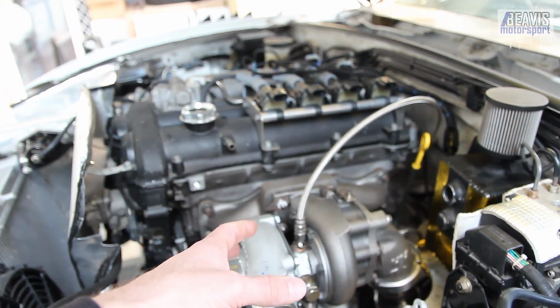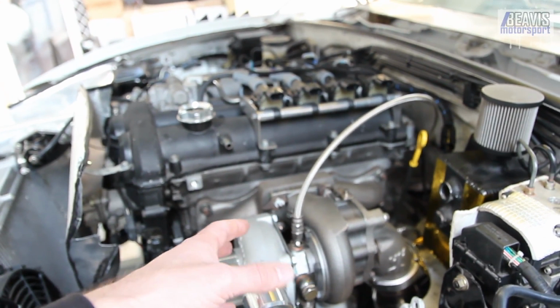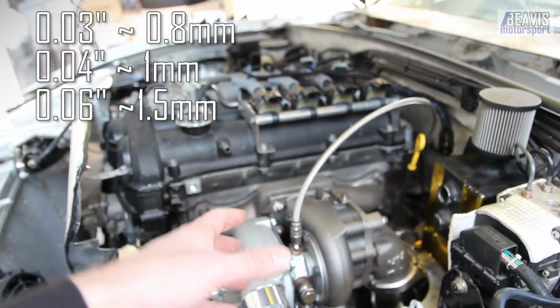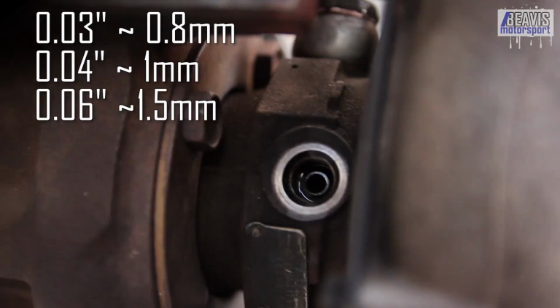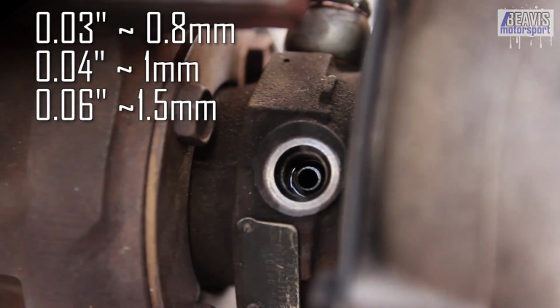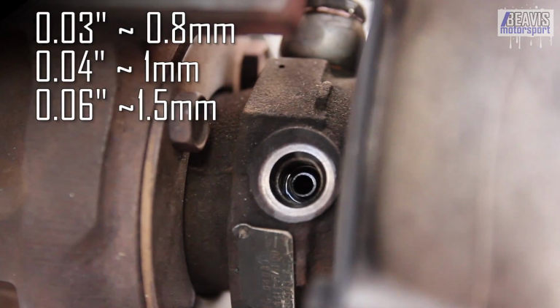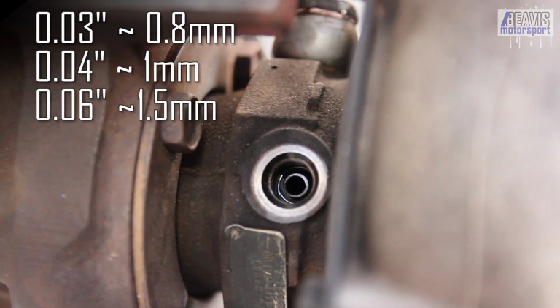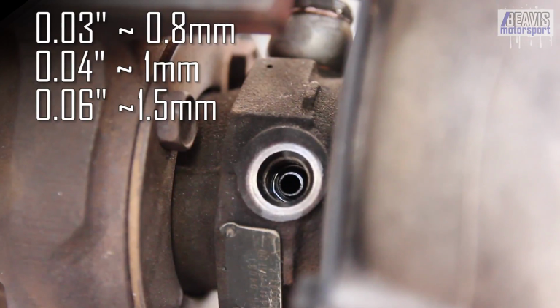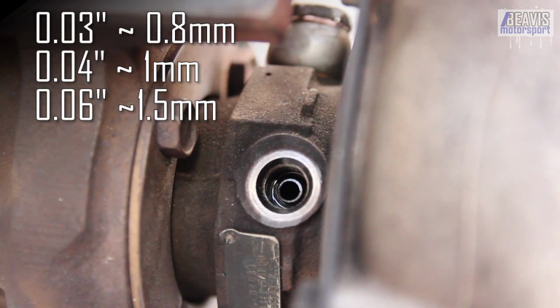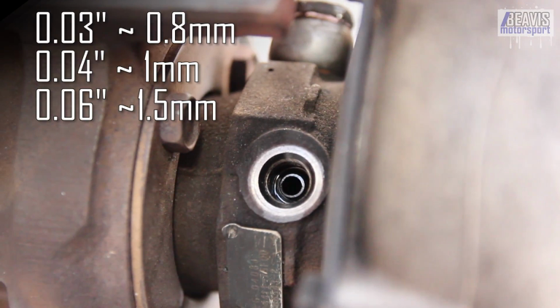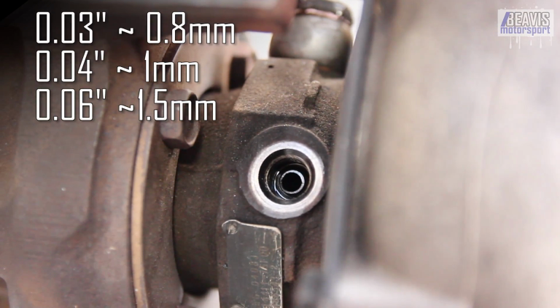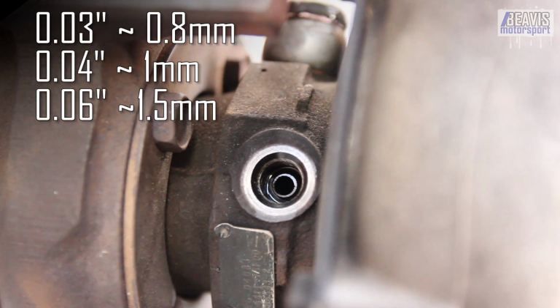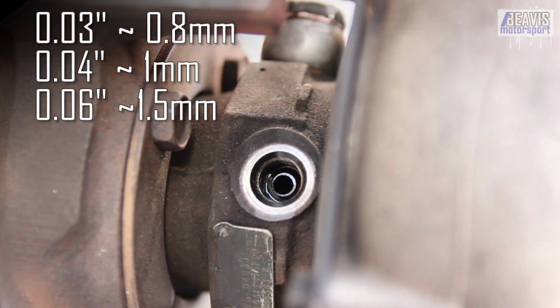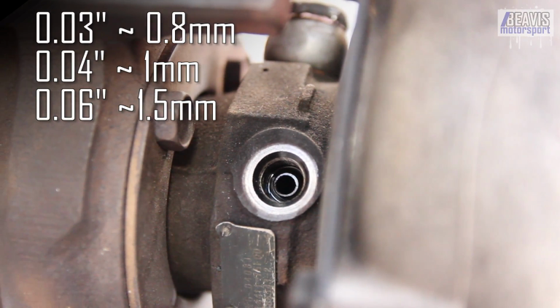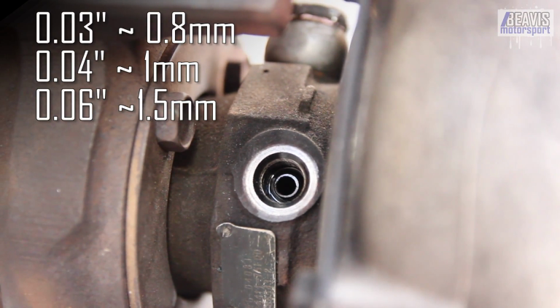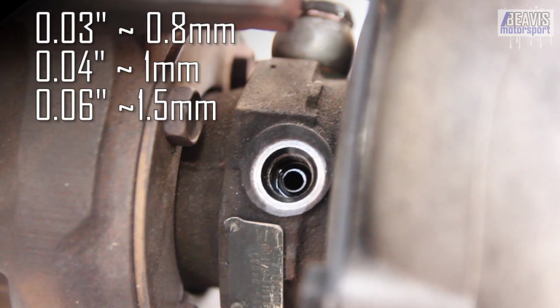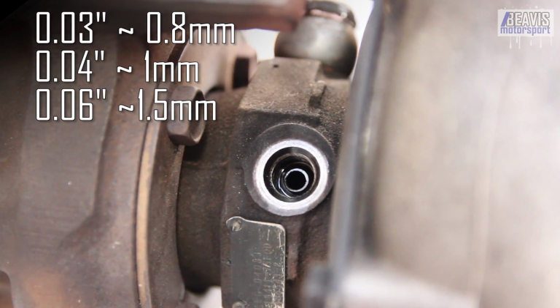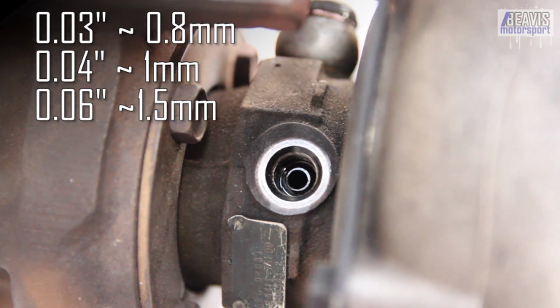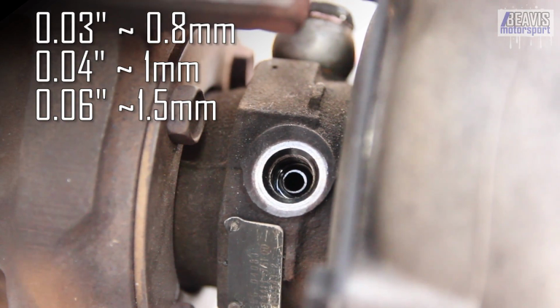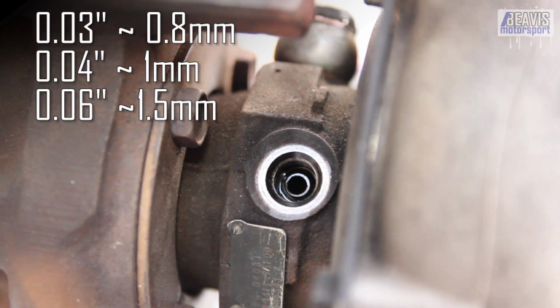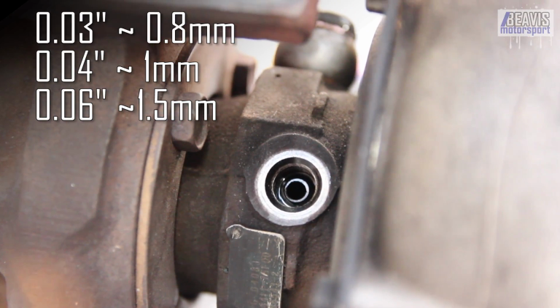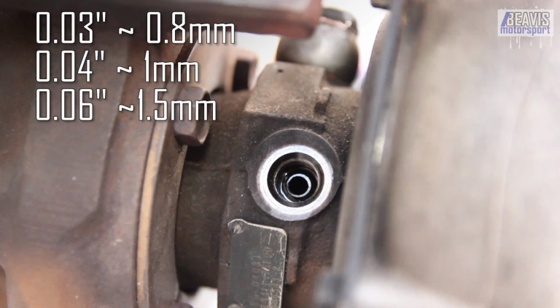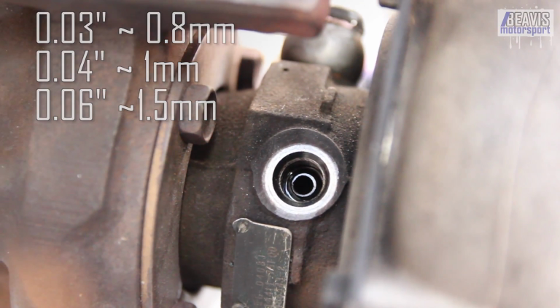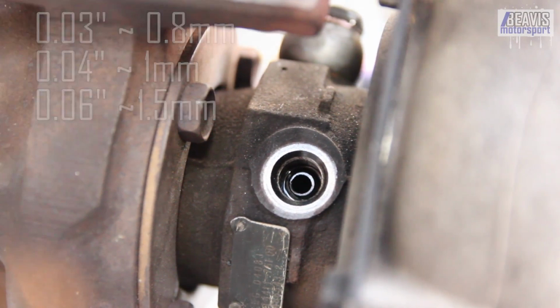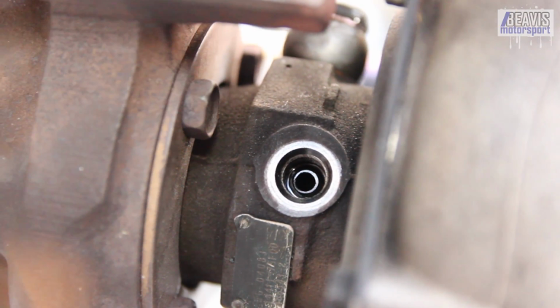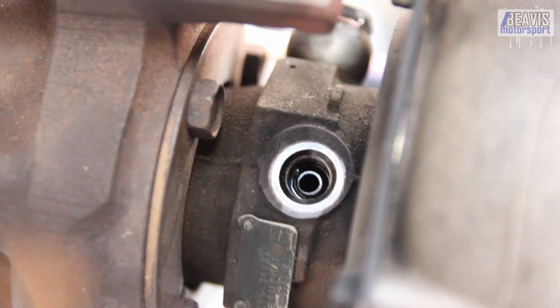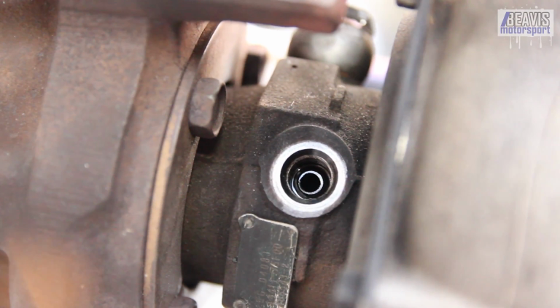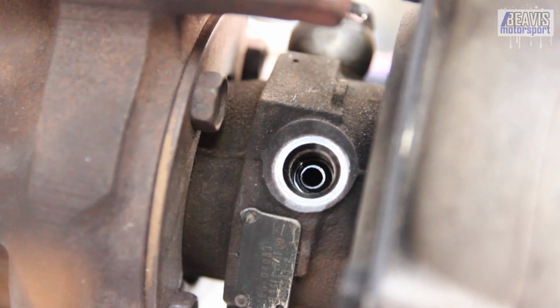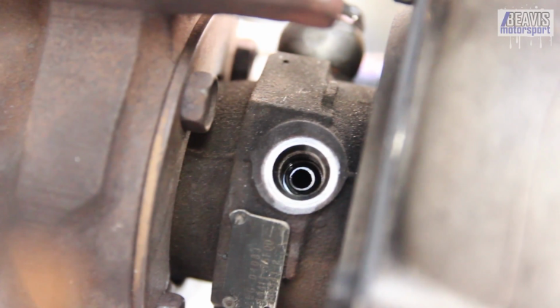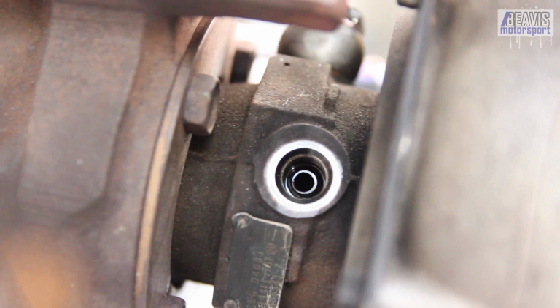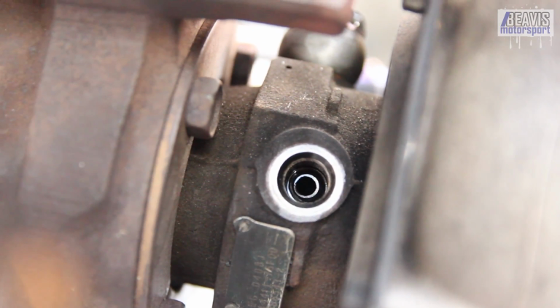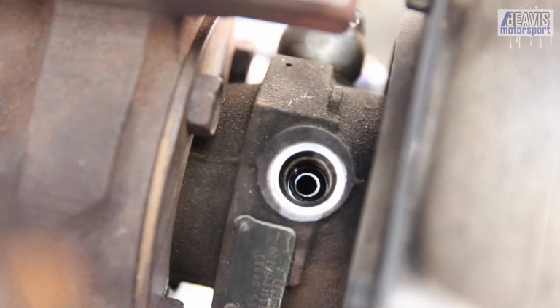It will depend on your turbo, your engine, your oil feed line diameters, and so on.